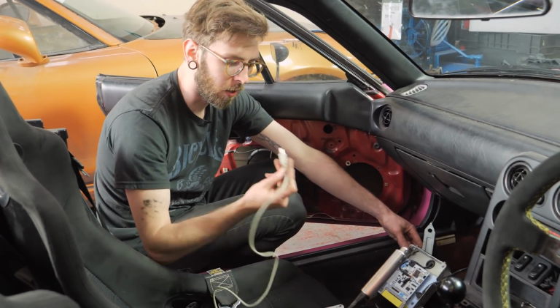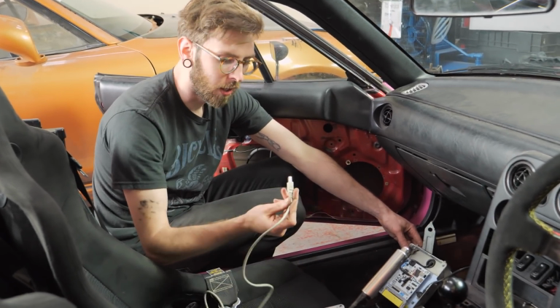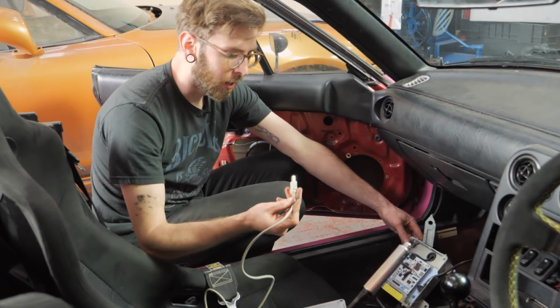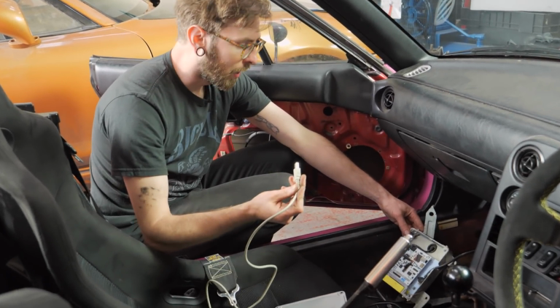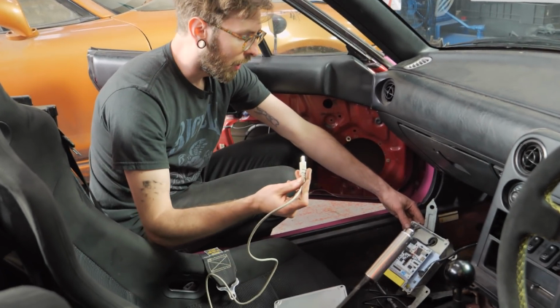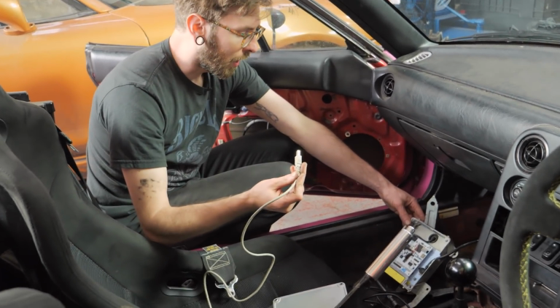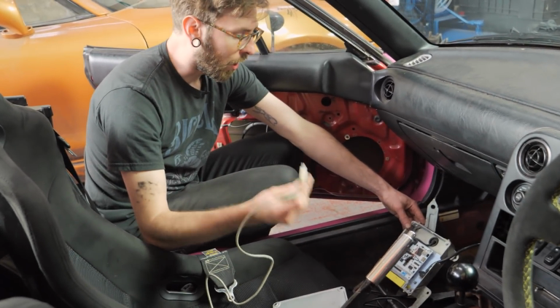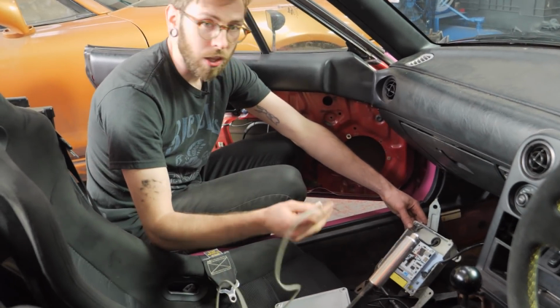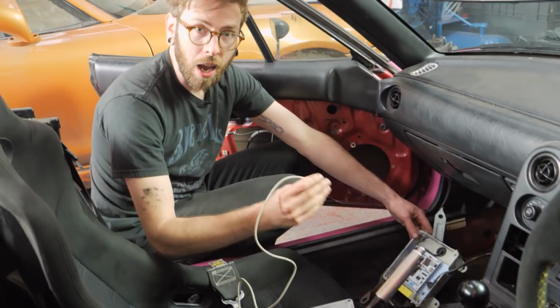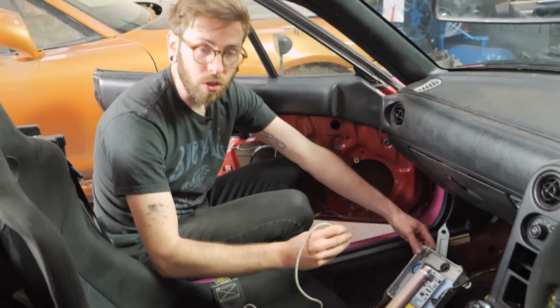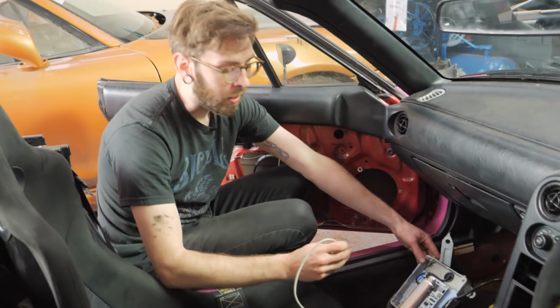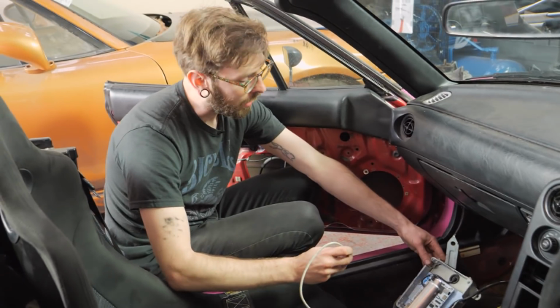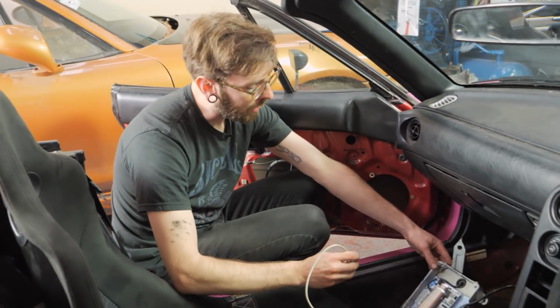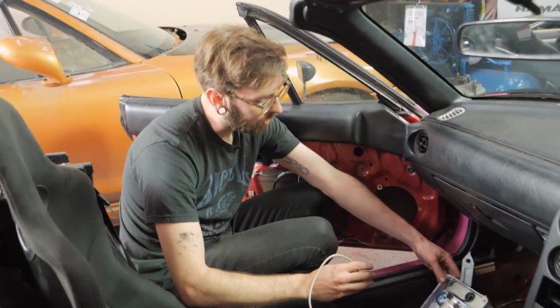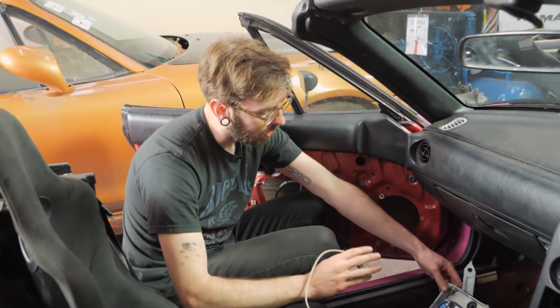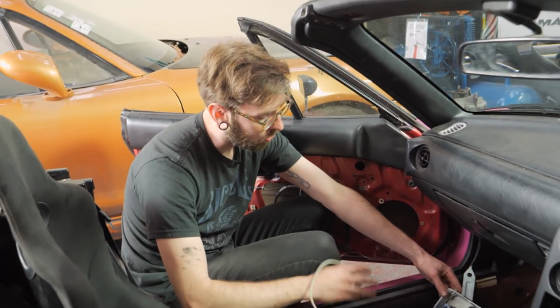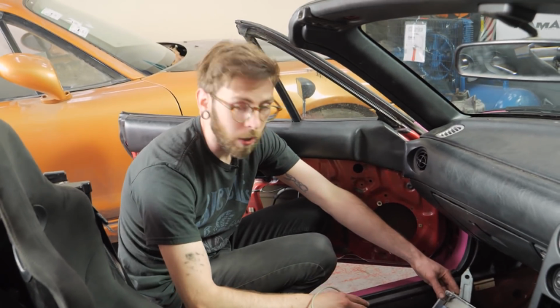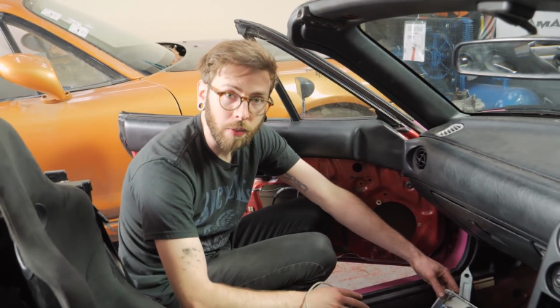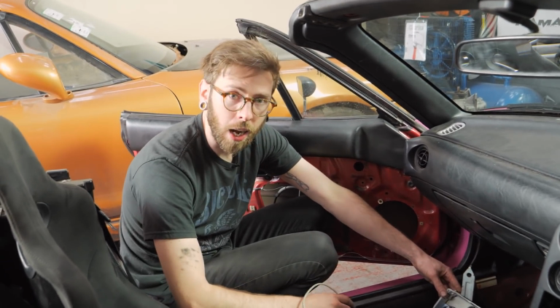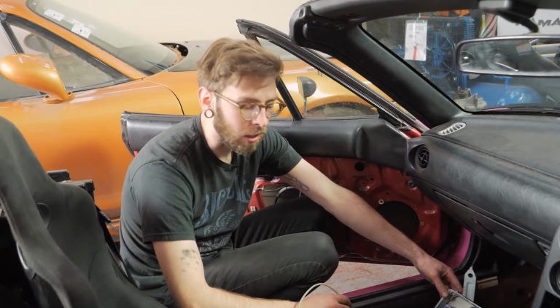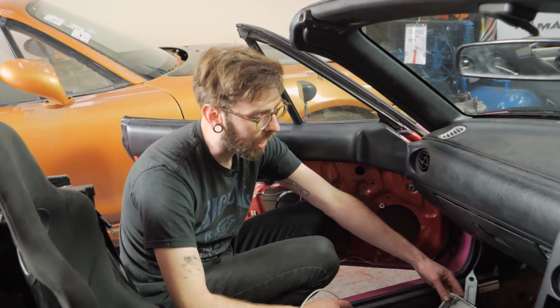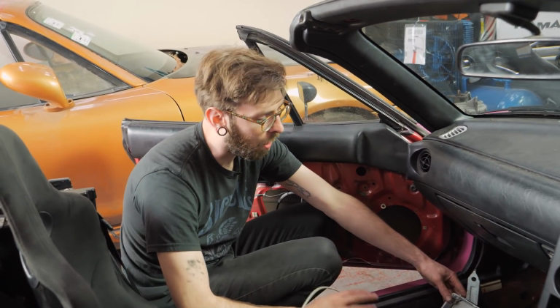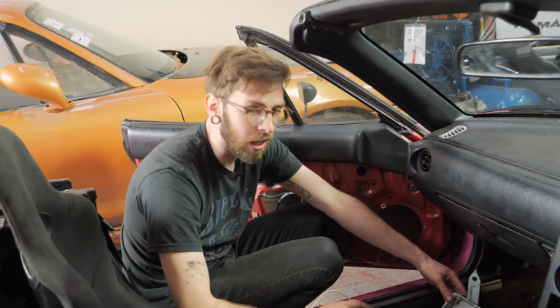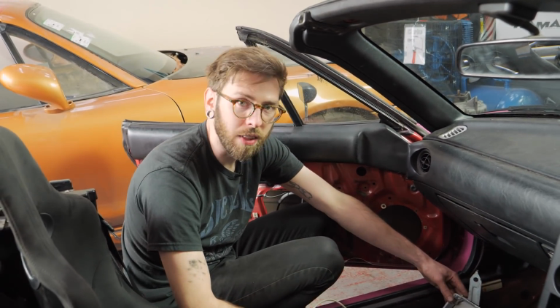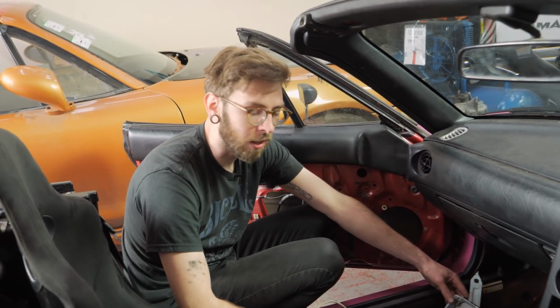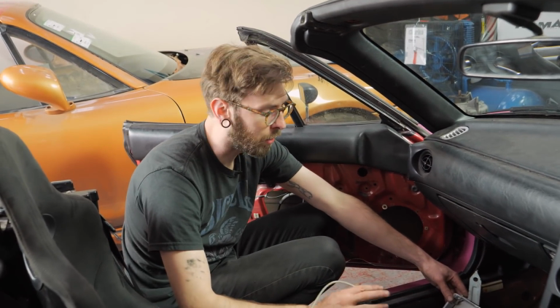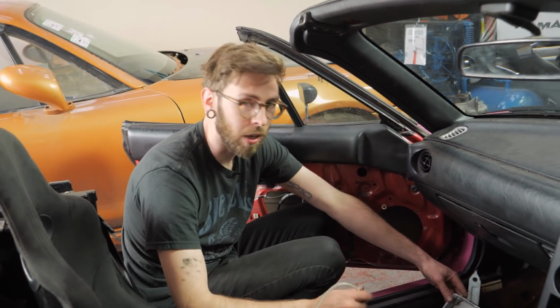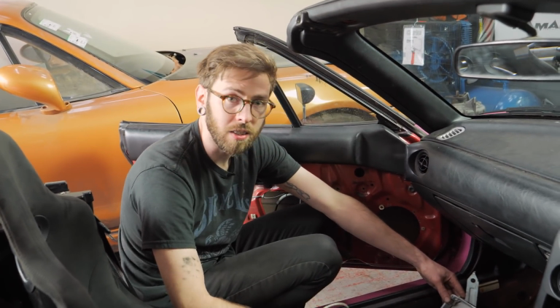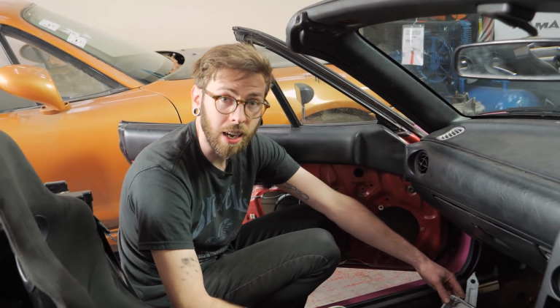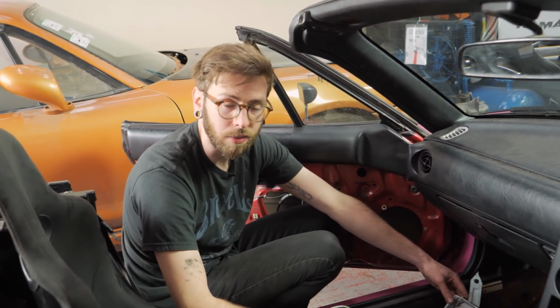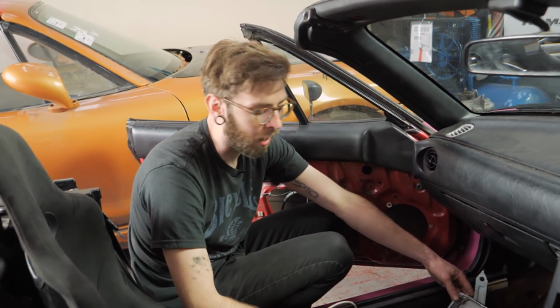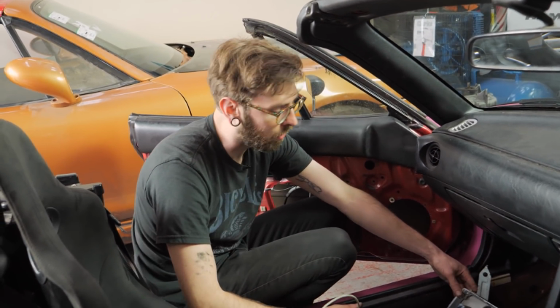The only thing I haven't done is sorted out the CAN on this yet. I'm going to leave that because we're doing this again after hours.